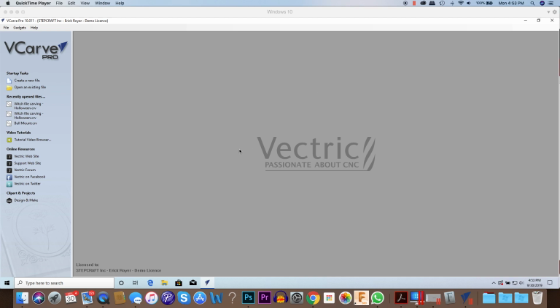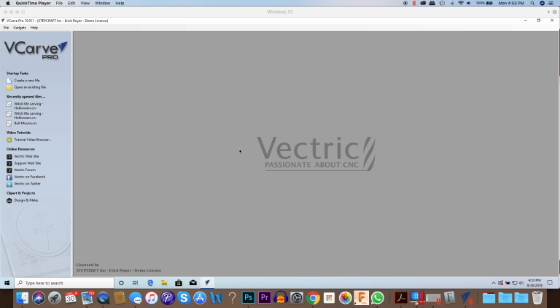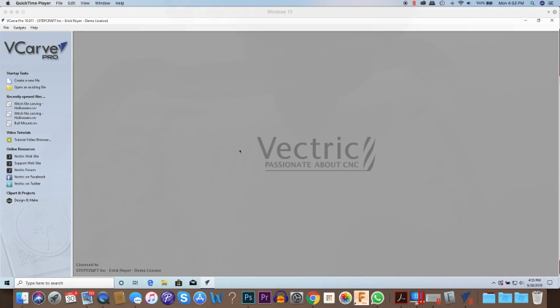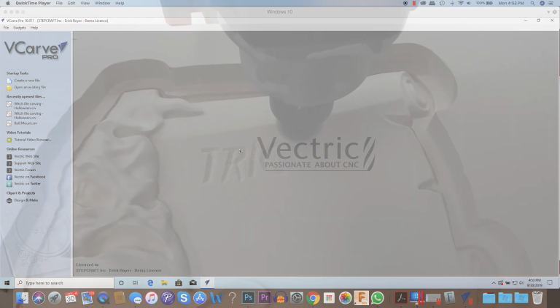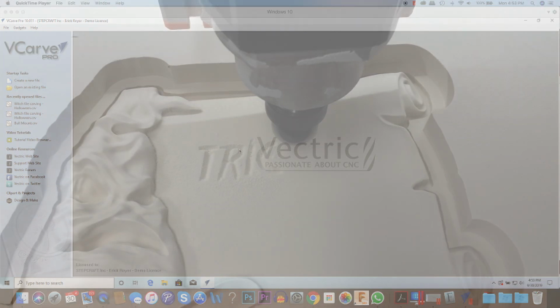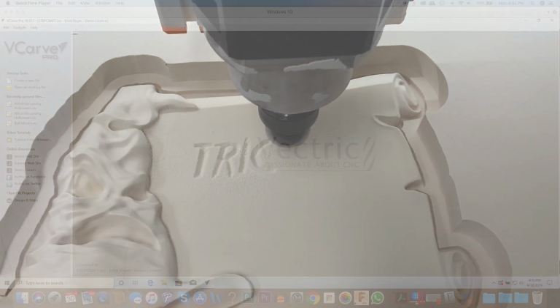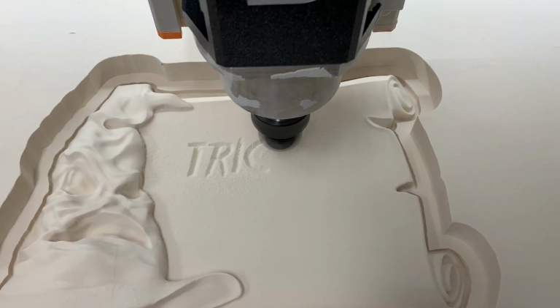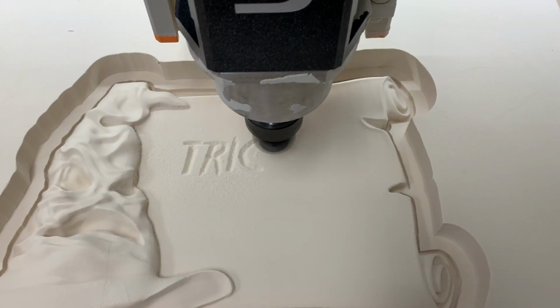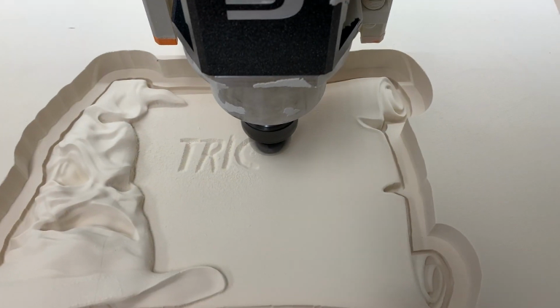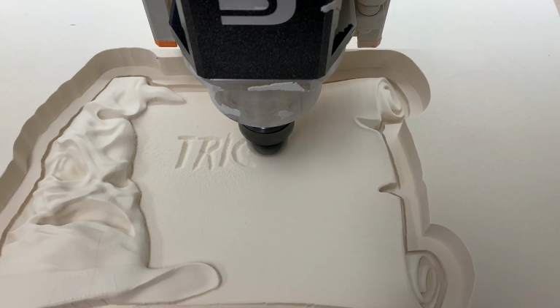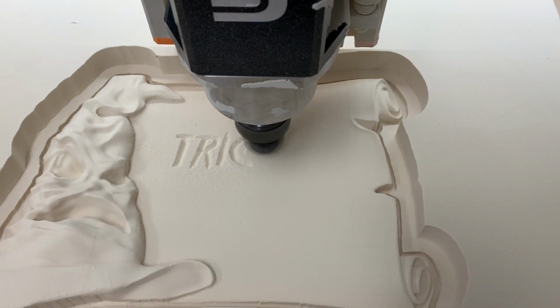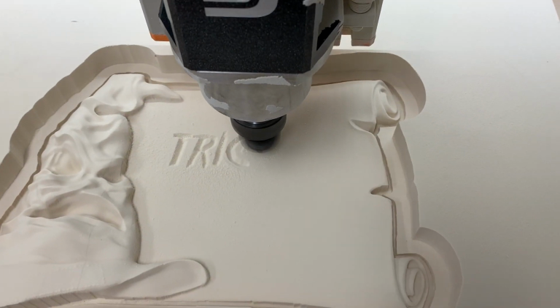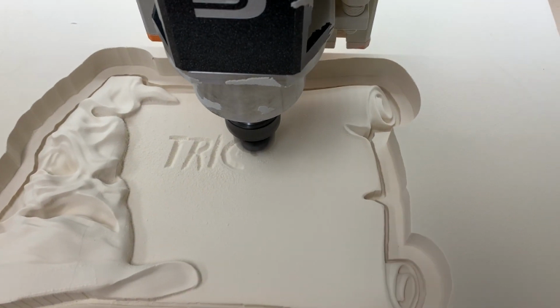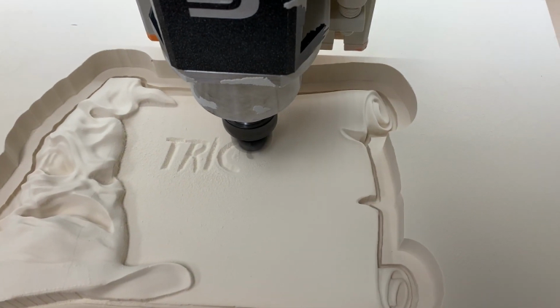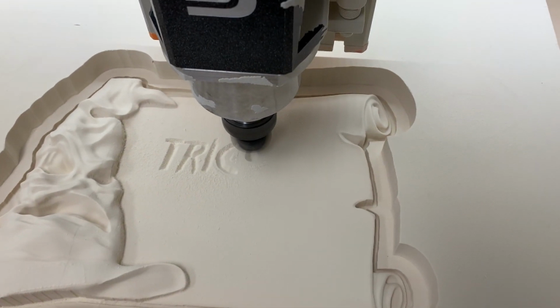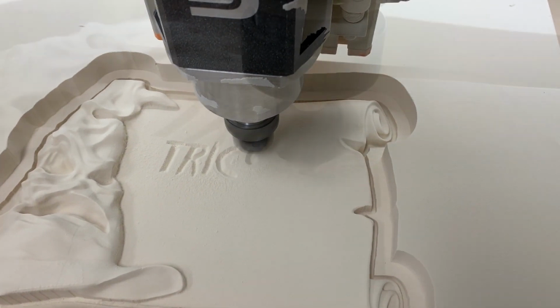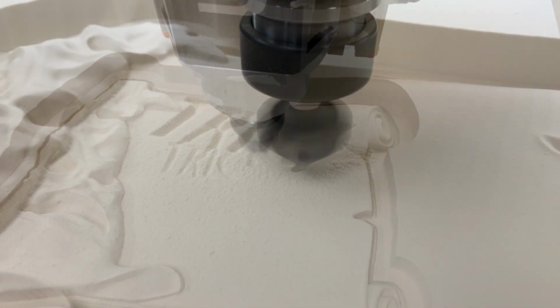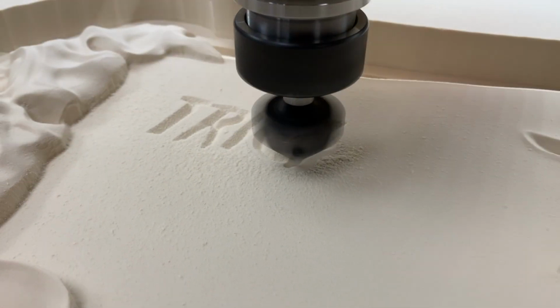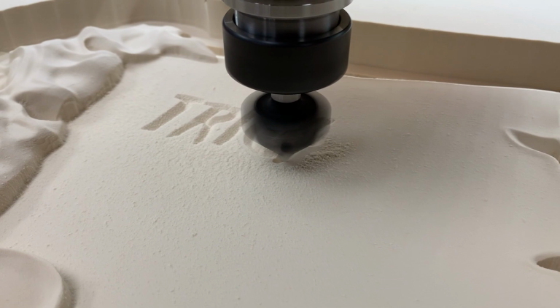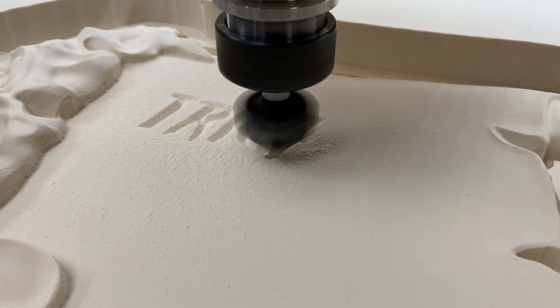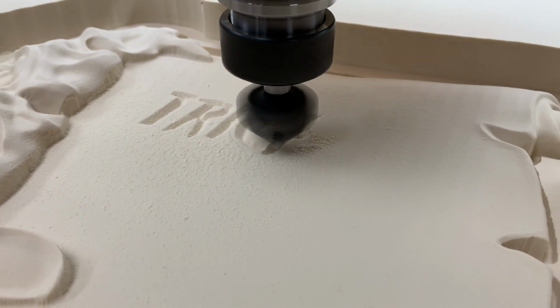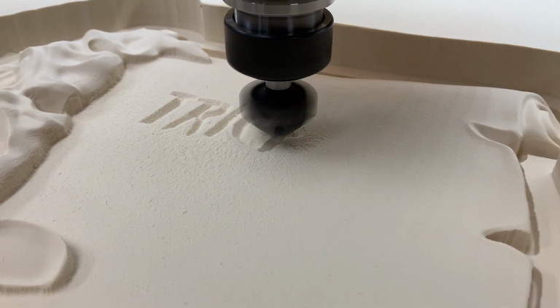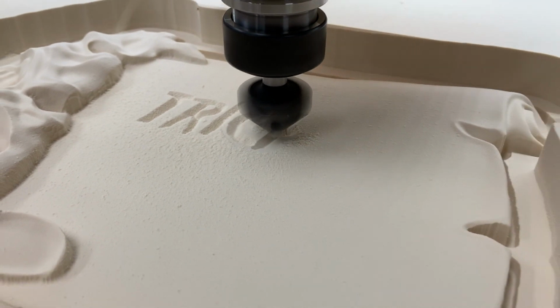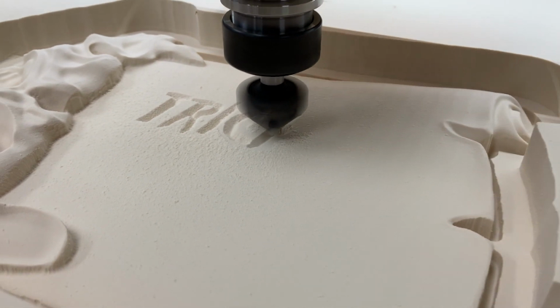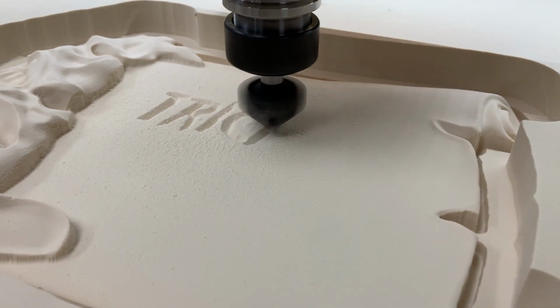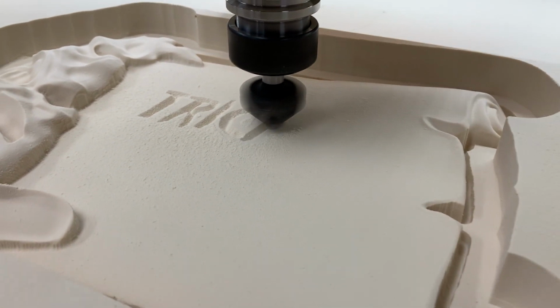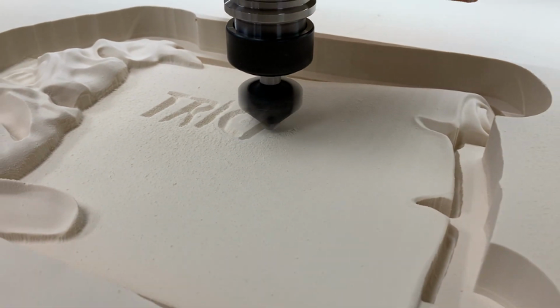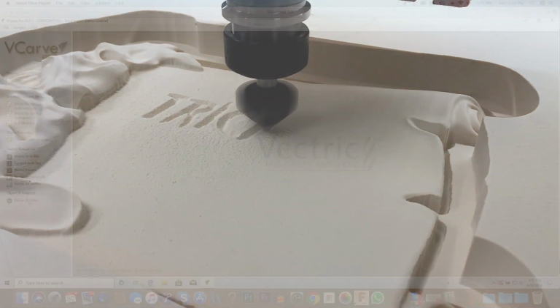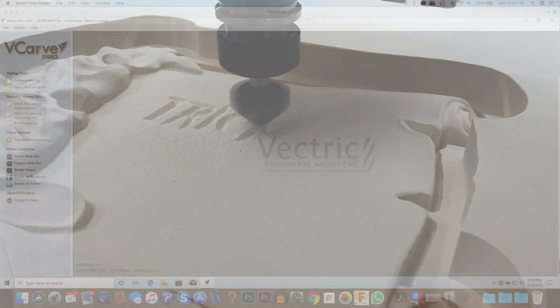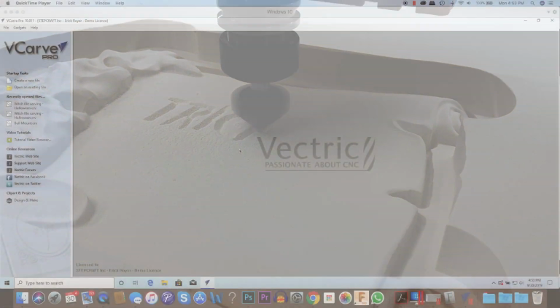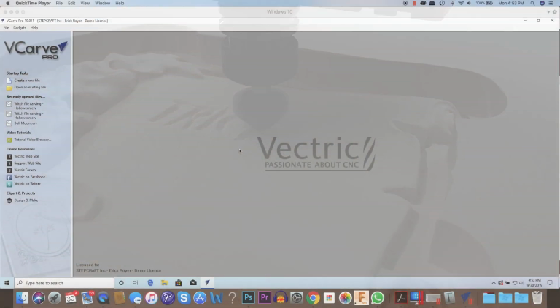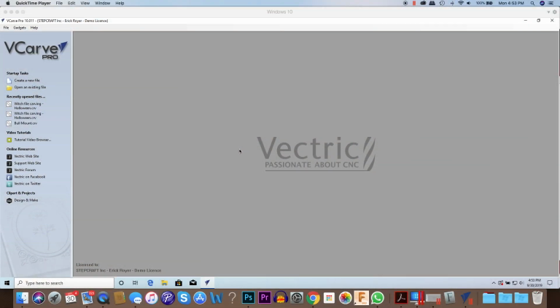In this video I'm going to show you how to make this really cool 3D carved witch hat project, which is a perfect CNC project with Halloween being right around the corner.